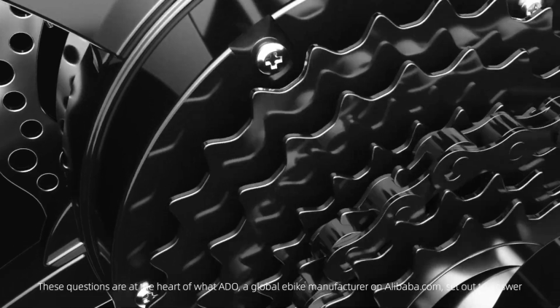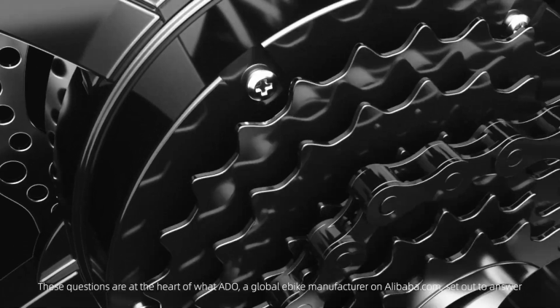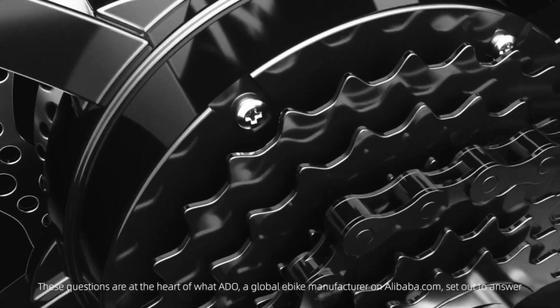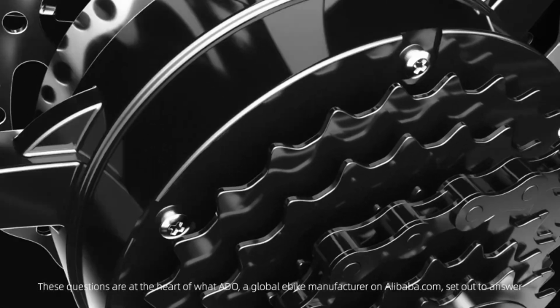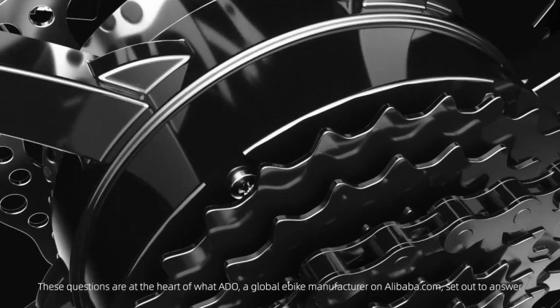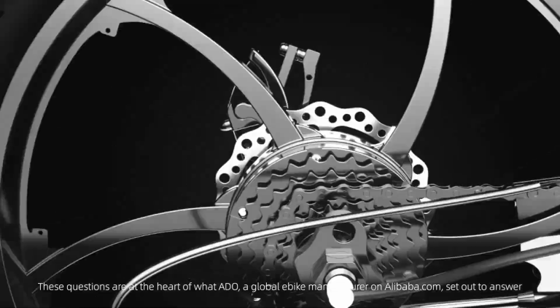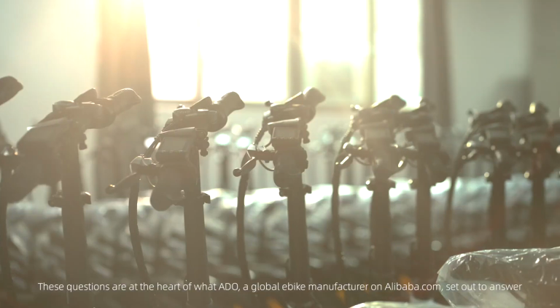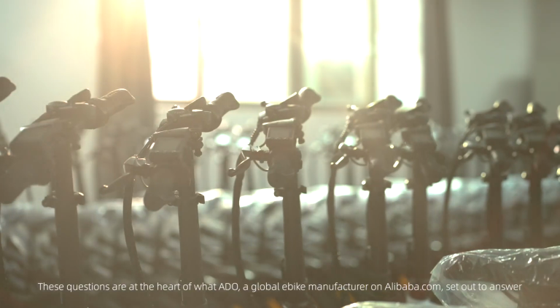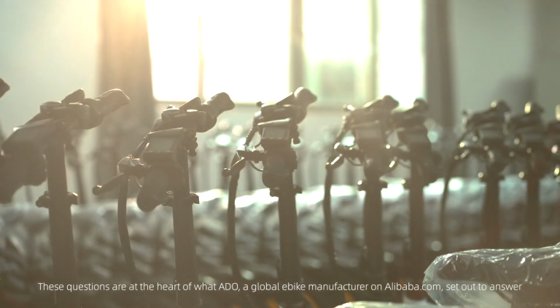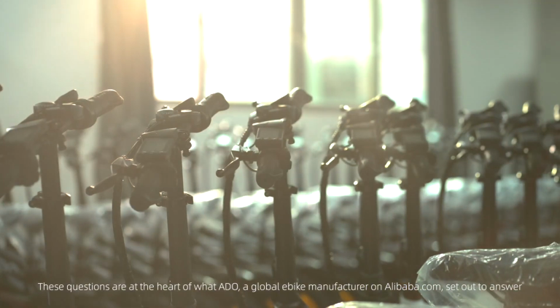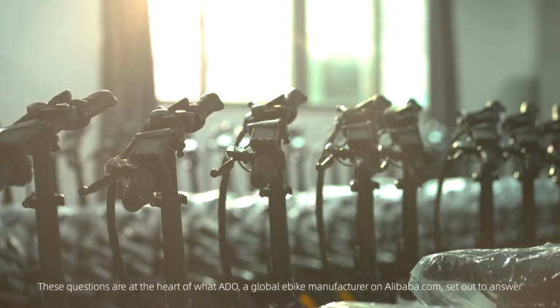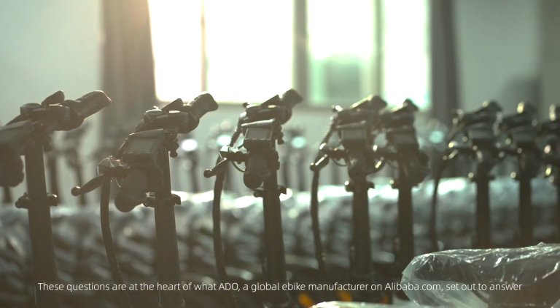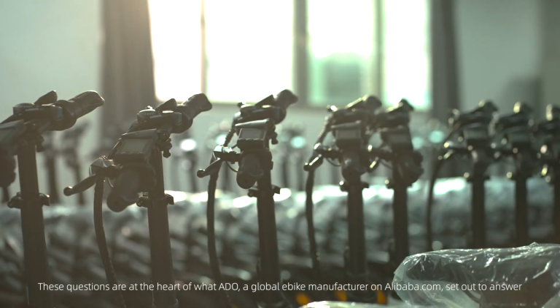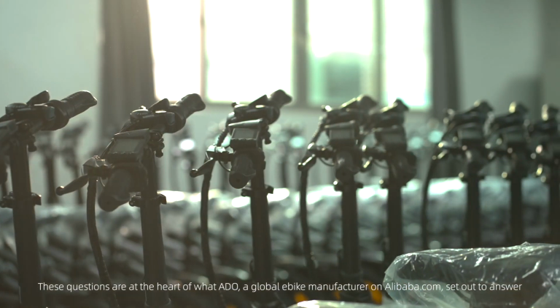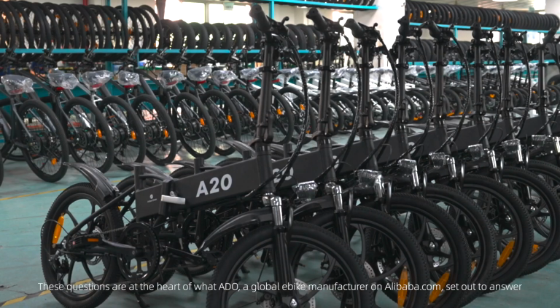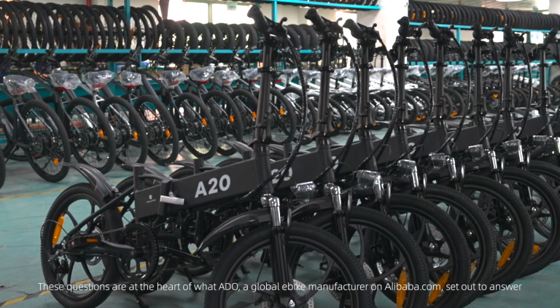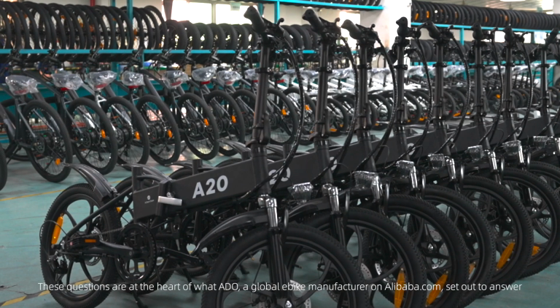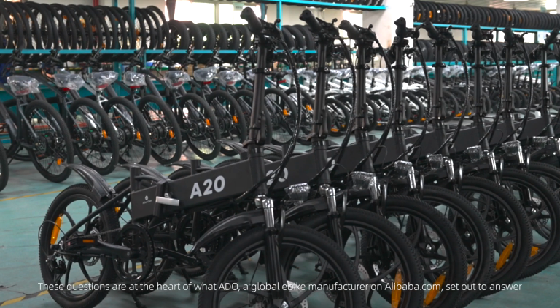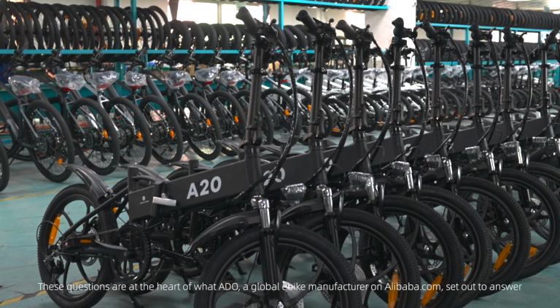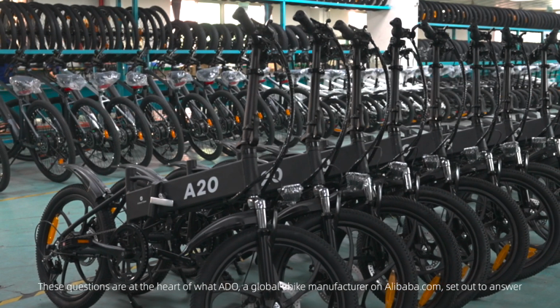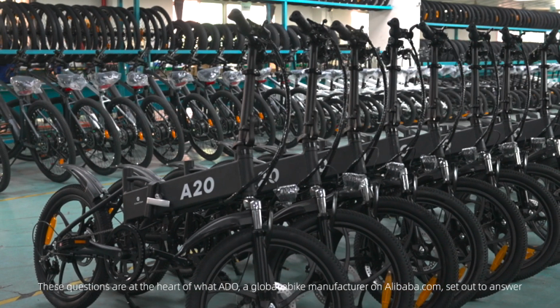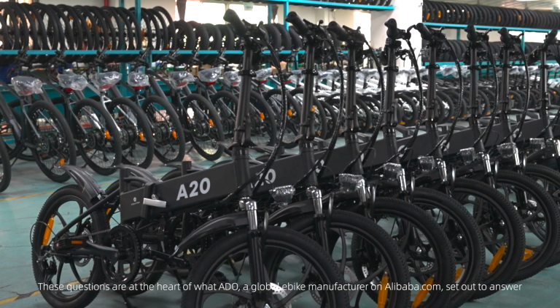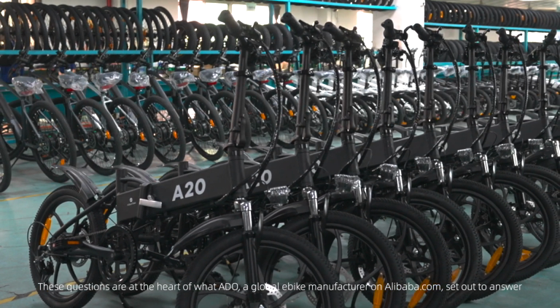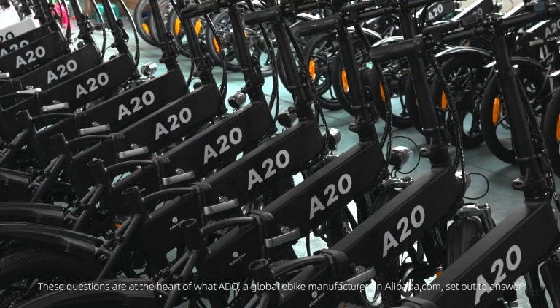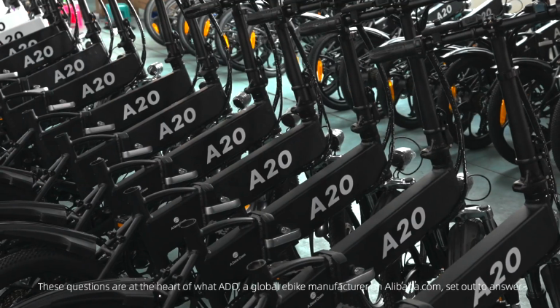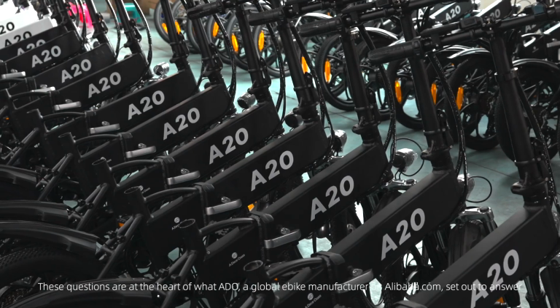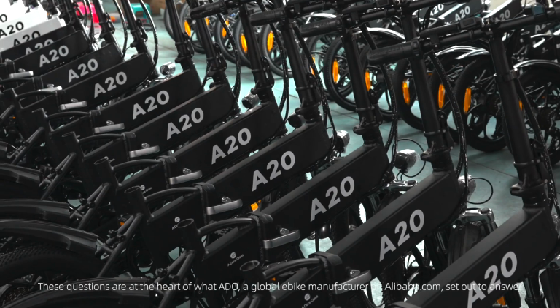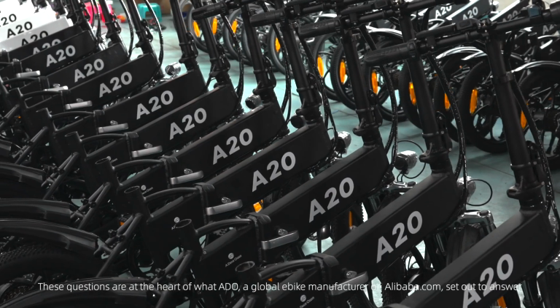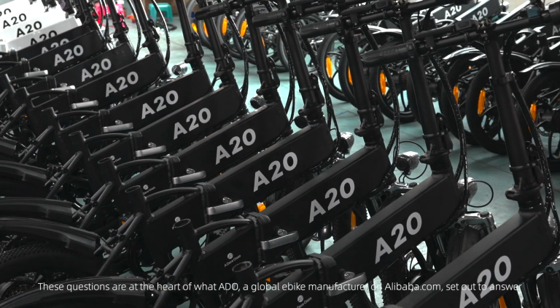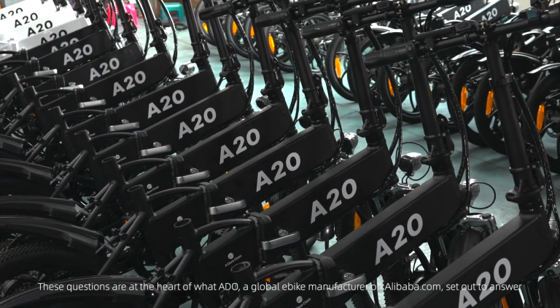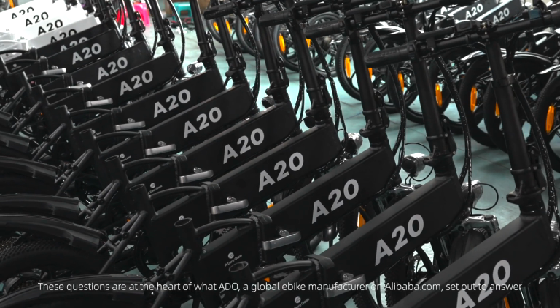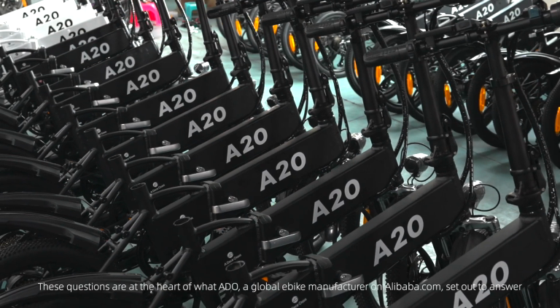These questions are at the heart of what ADO, a global e-bike manufacturer on Alibaba.com, set out to answer.